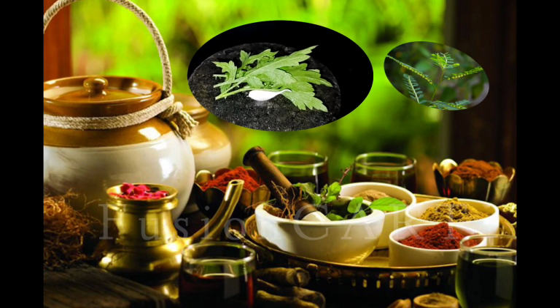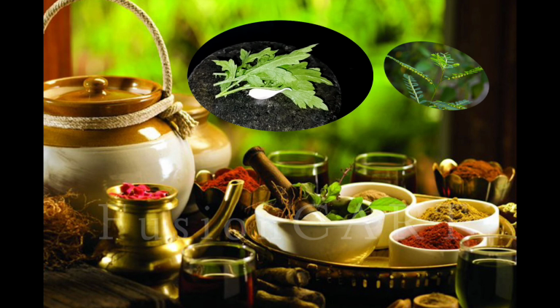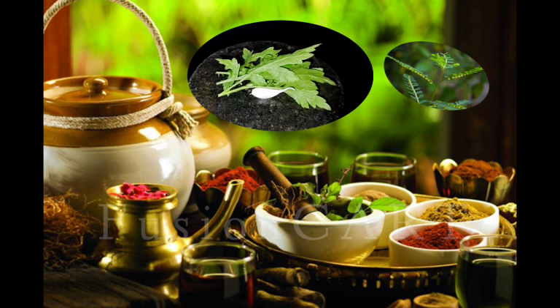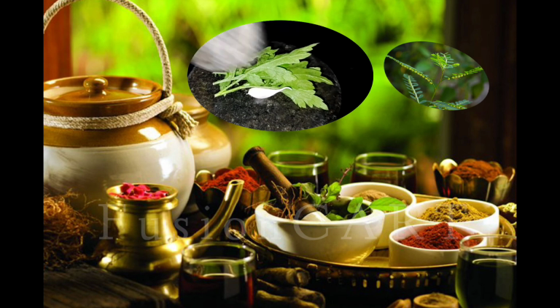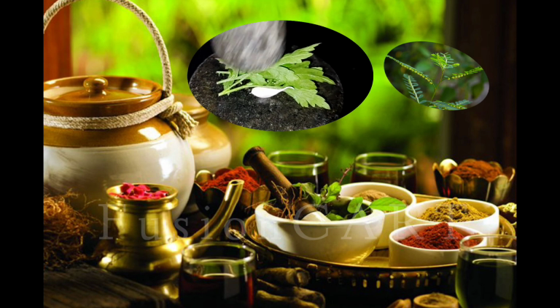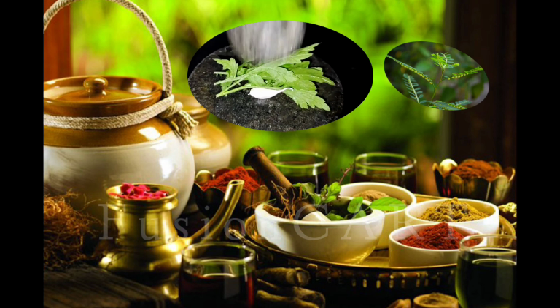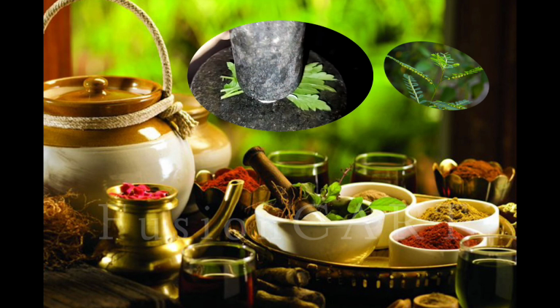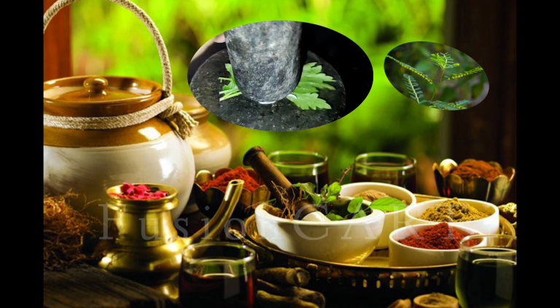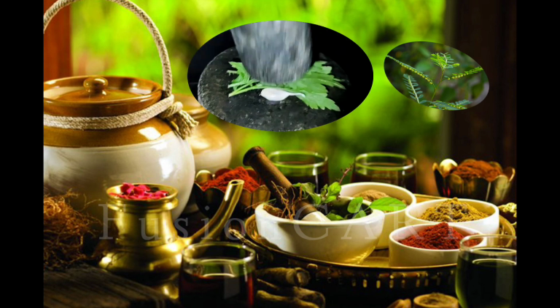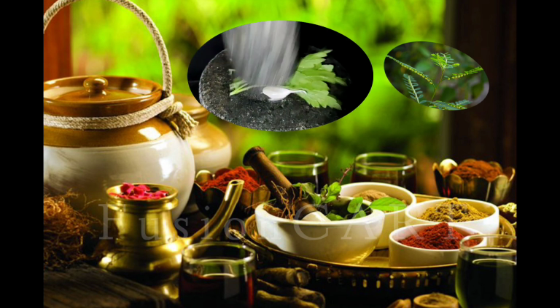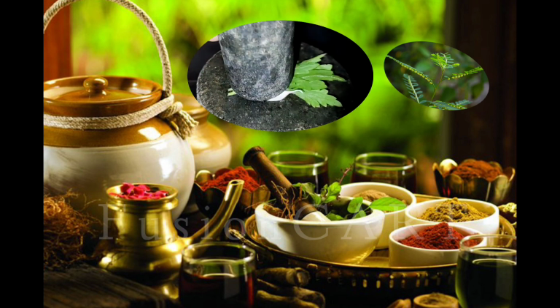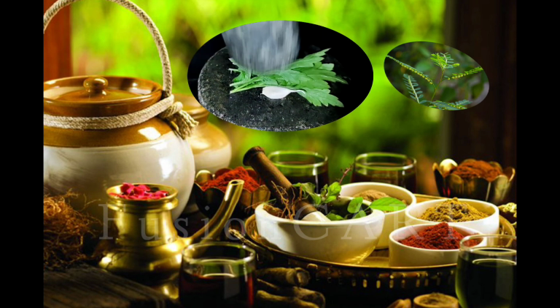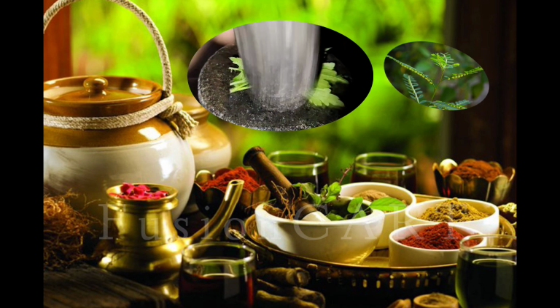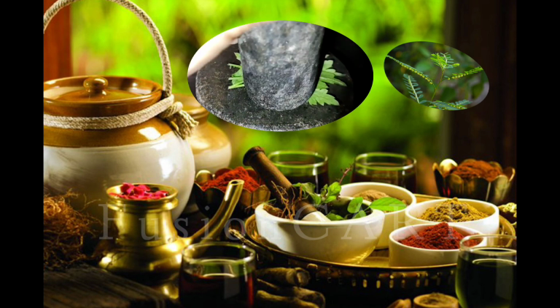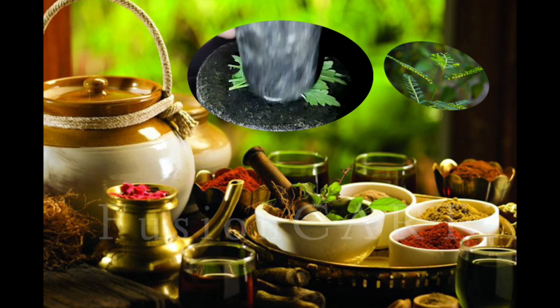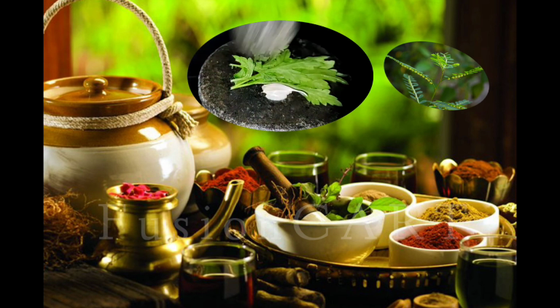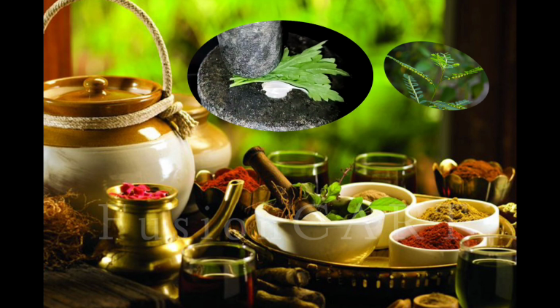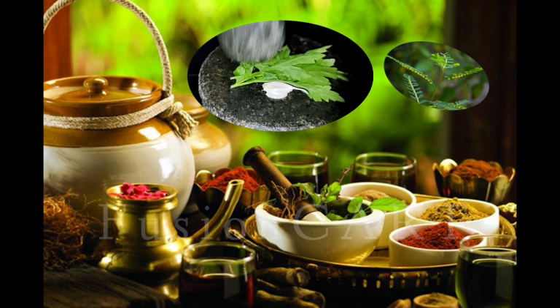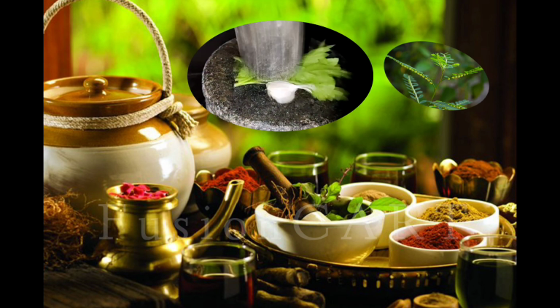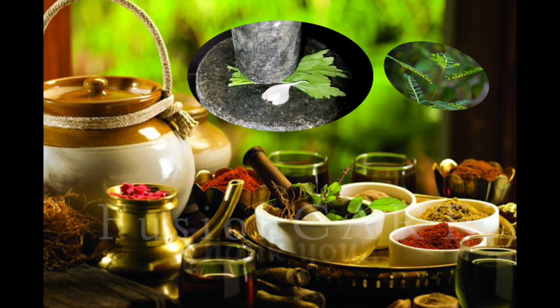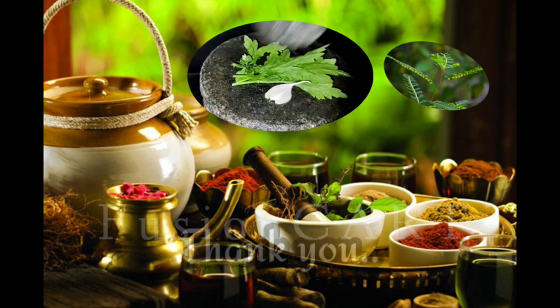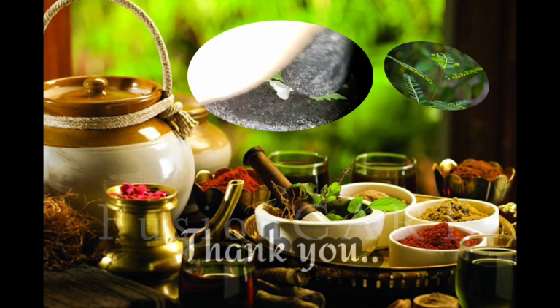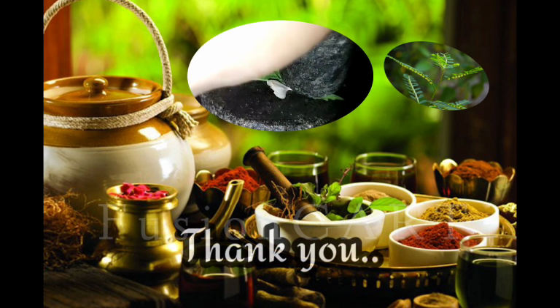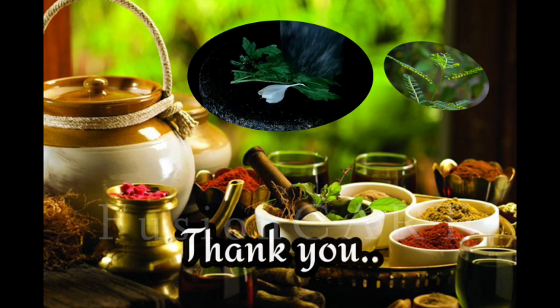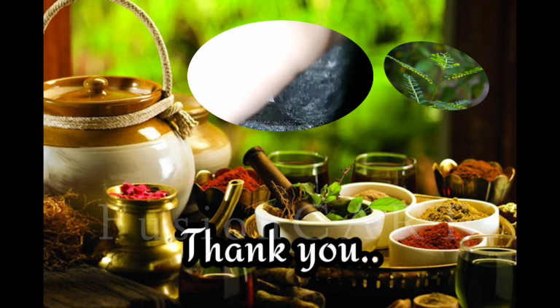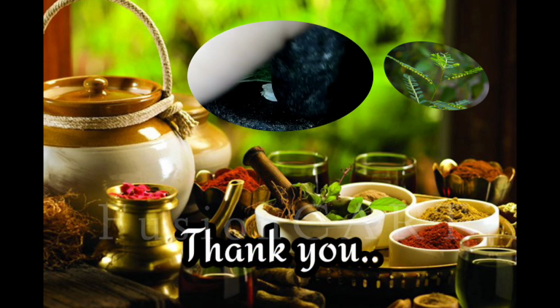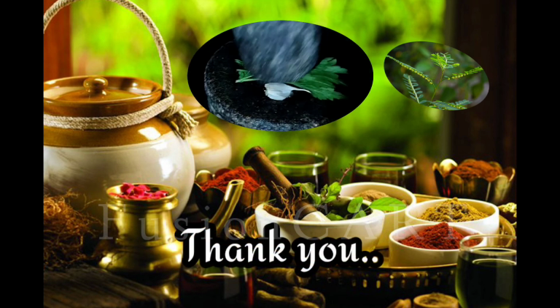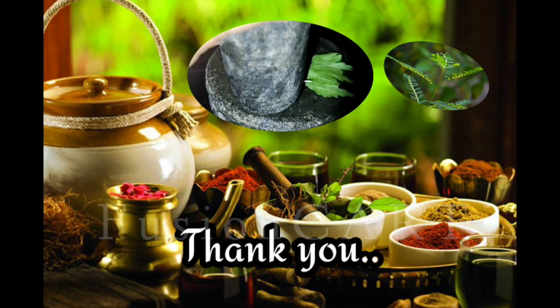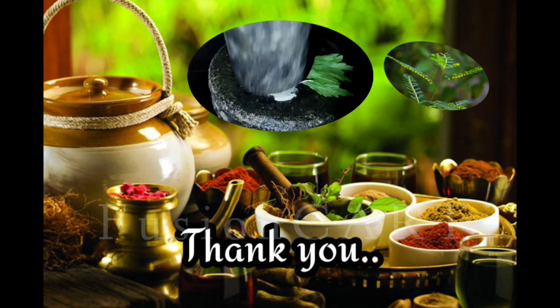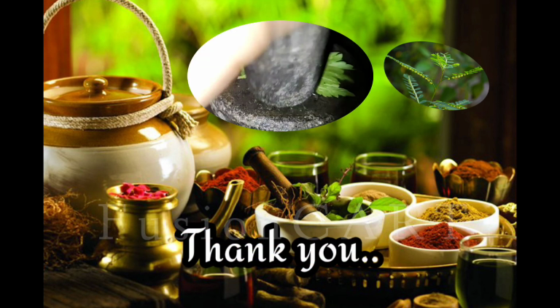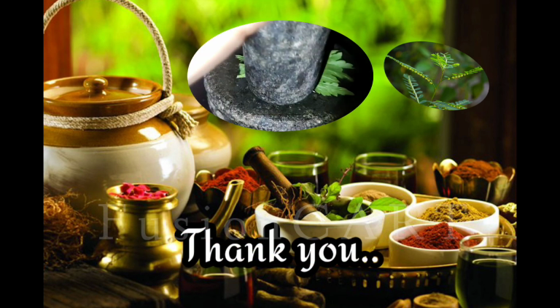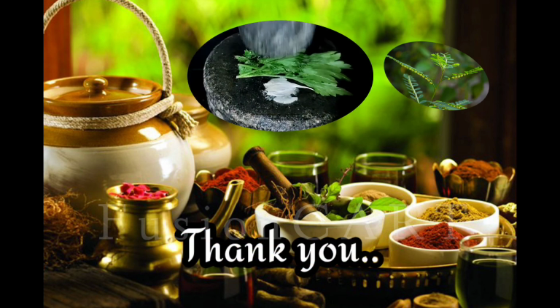See you in the next video for more home remedies. Keep watching my videos.